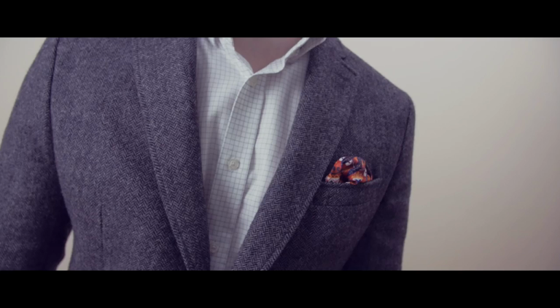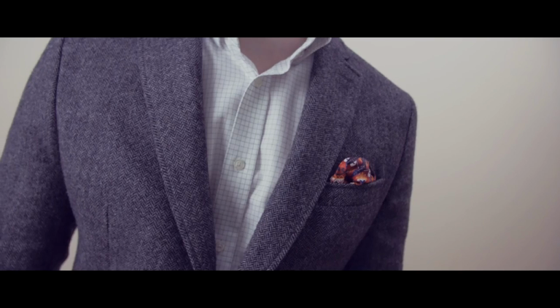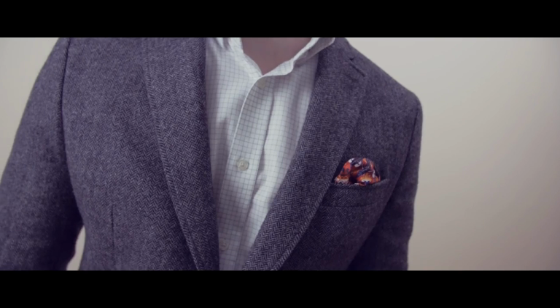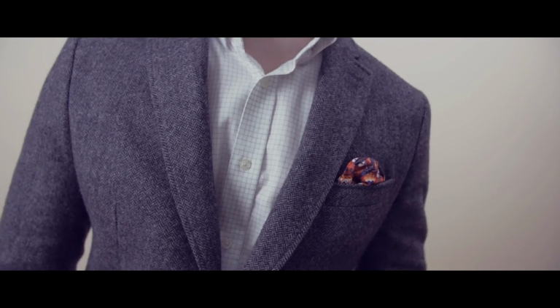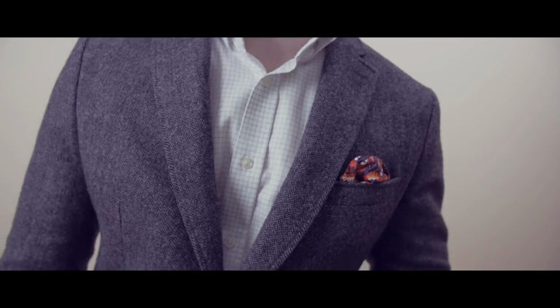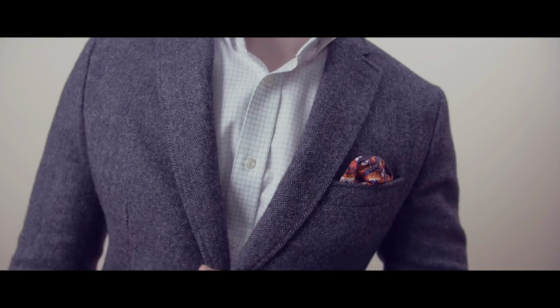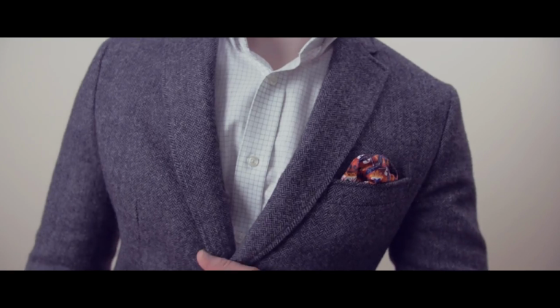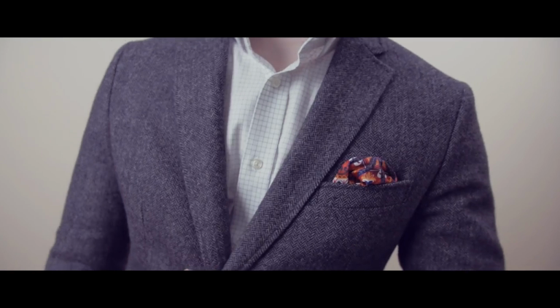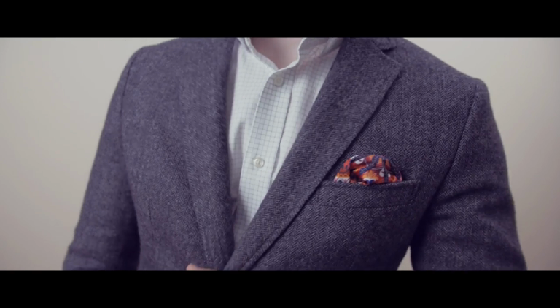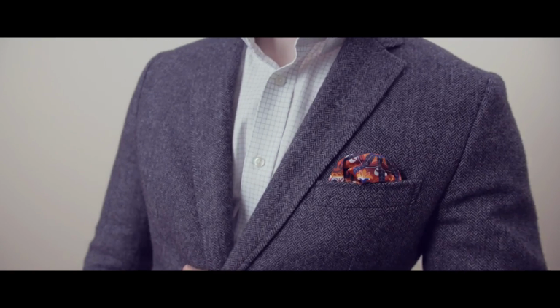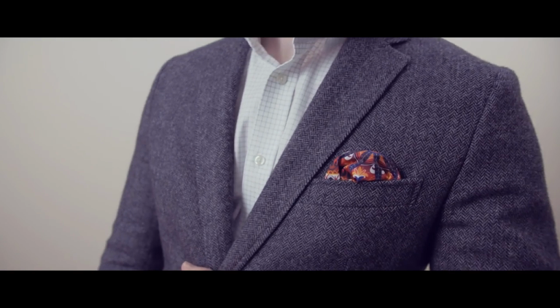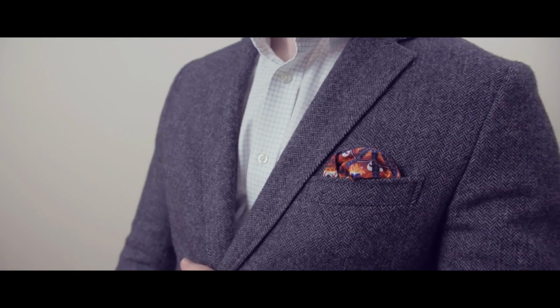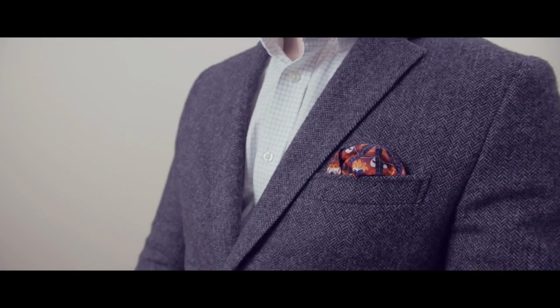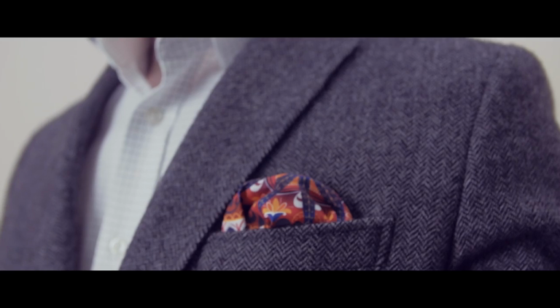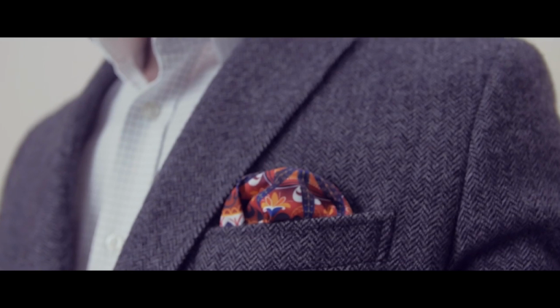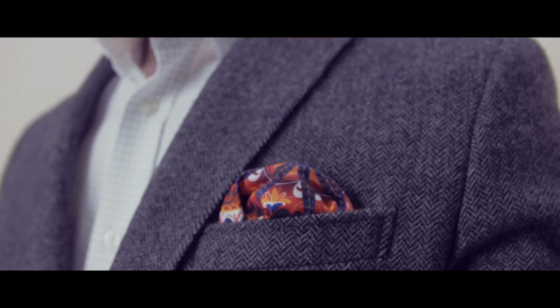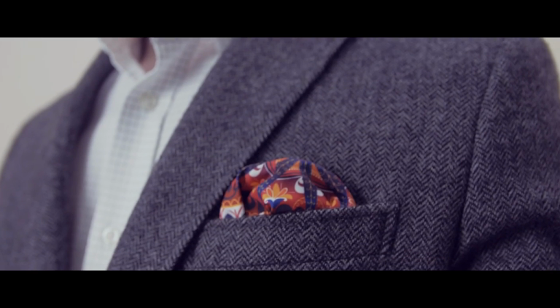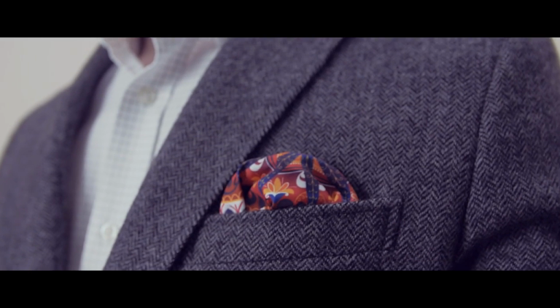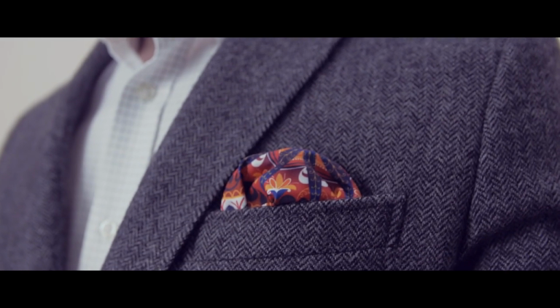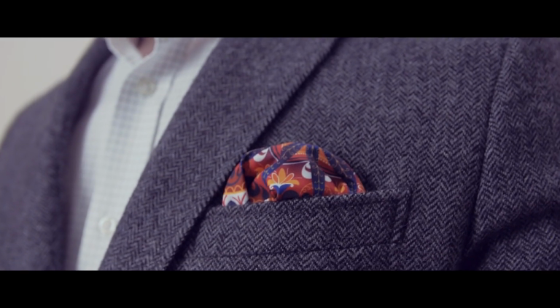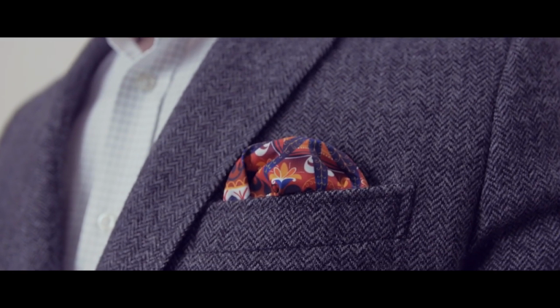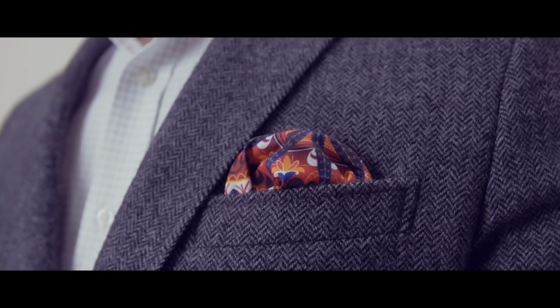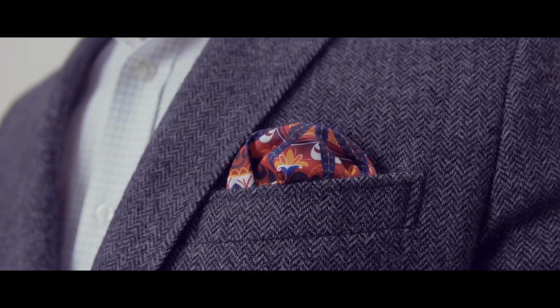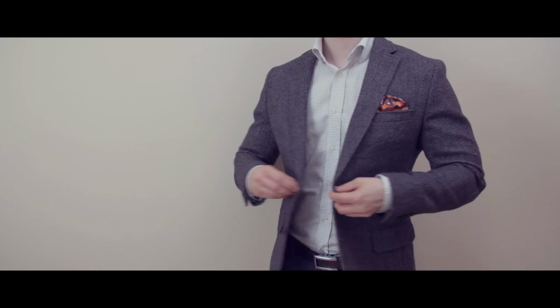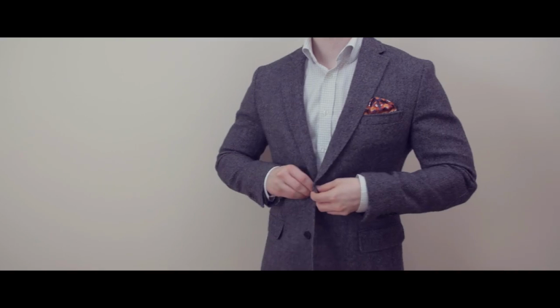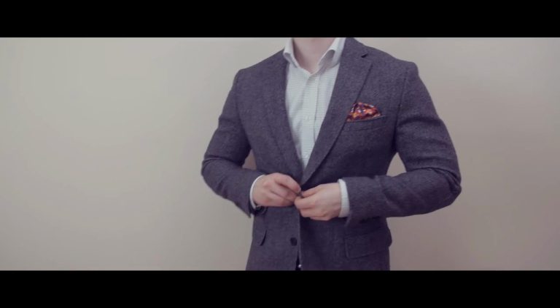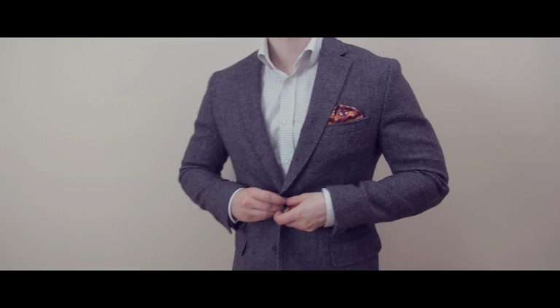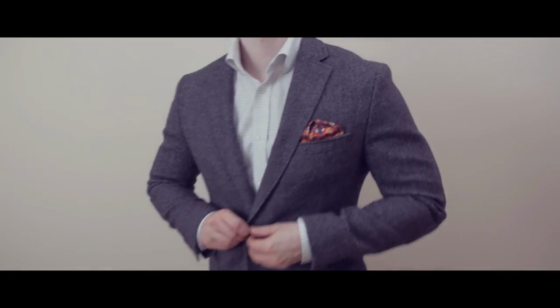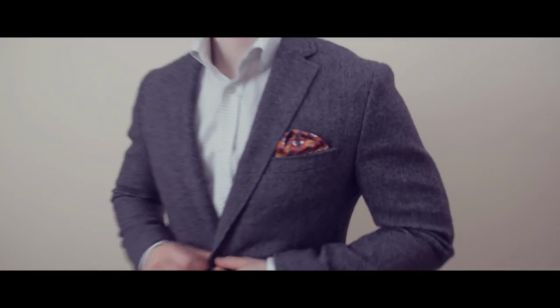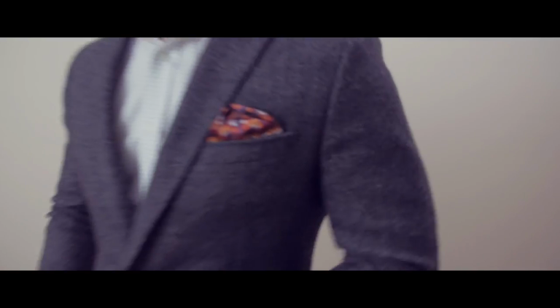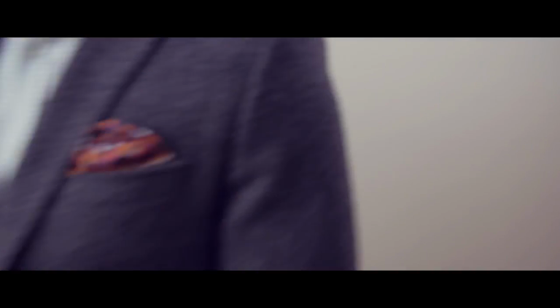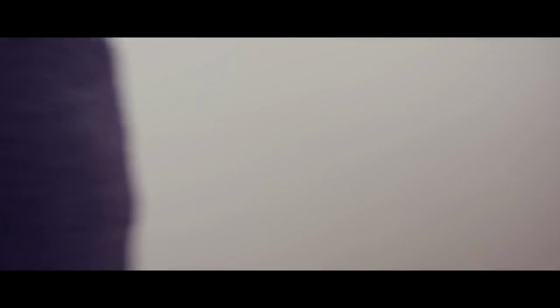There you have it, gents. Now you'll never be caught without a great looking pocket square in your jacket, even if you're in a hurry and running out the door.